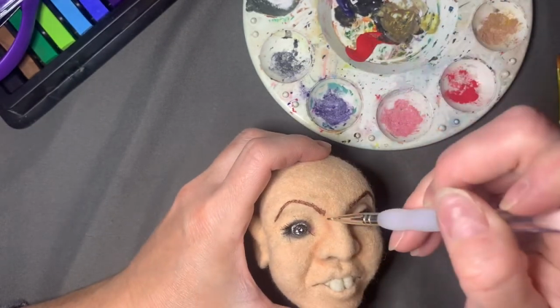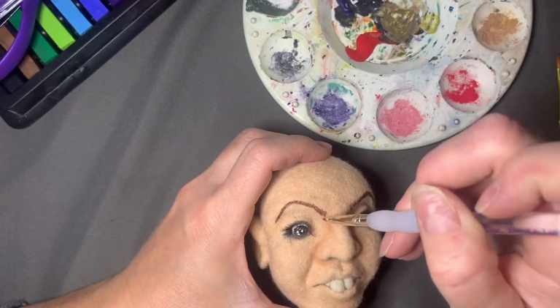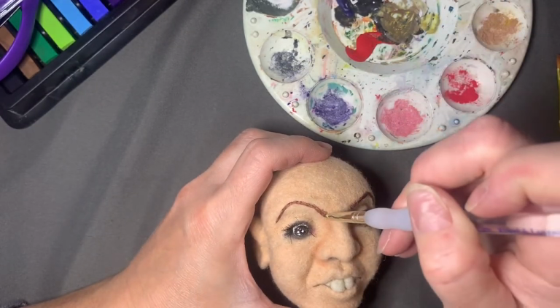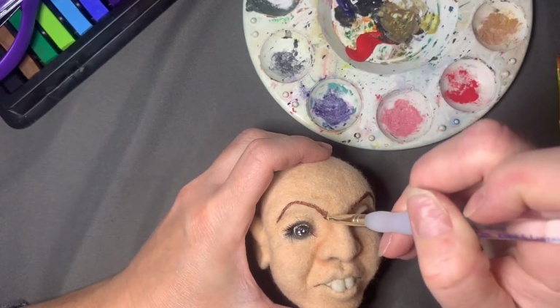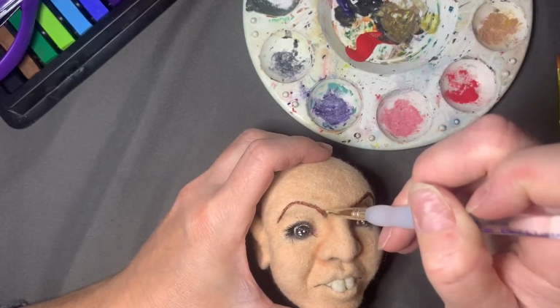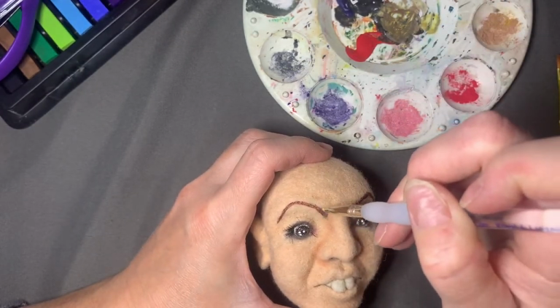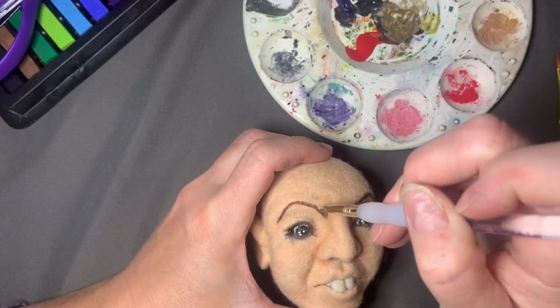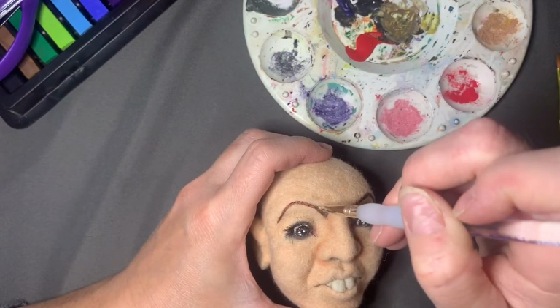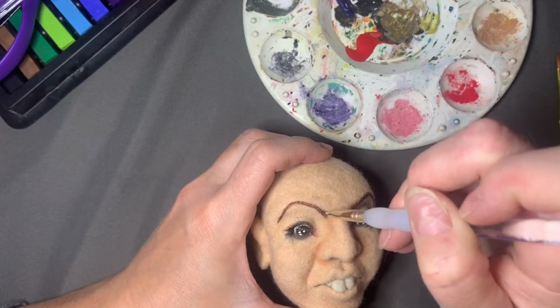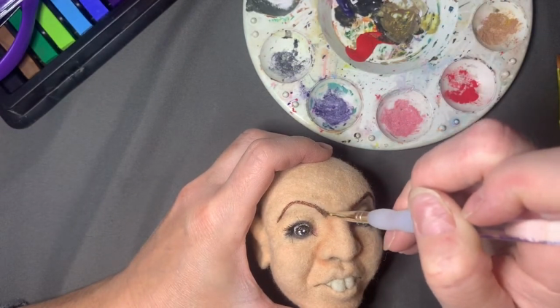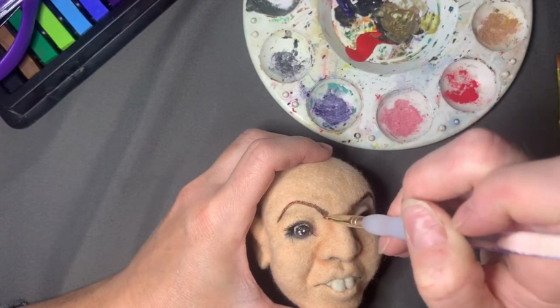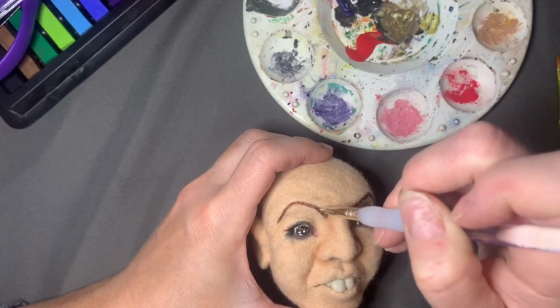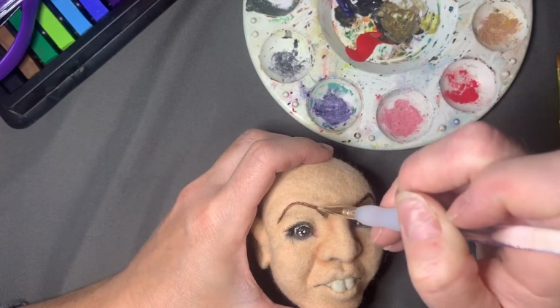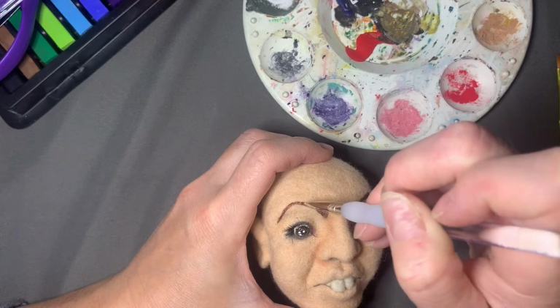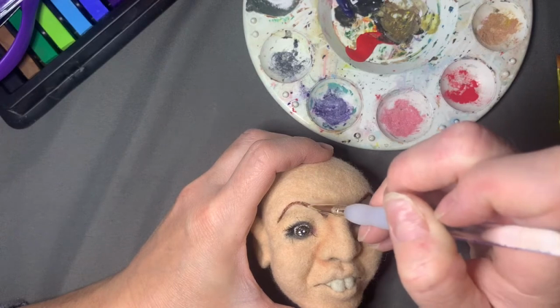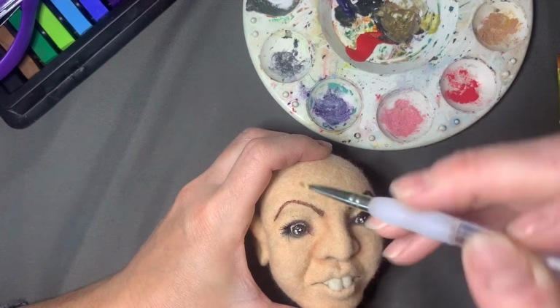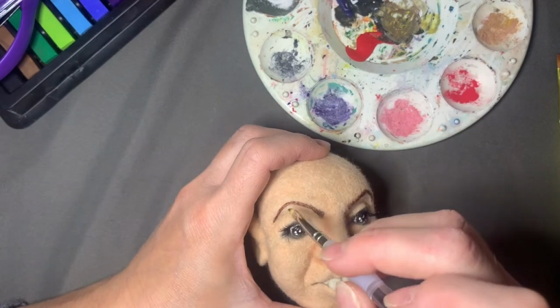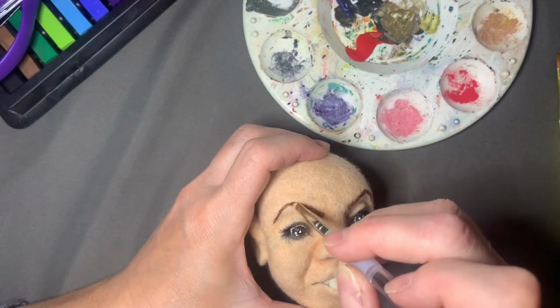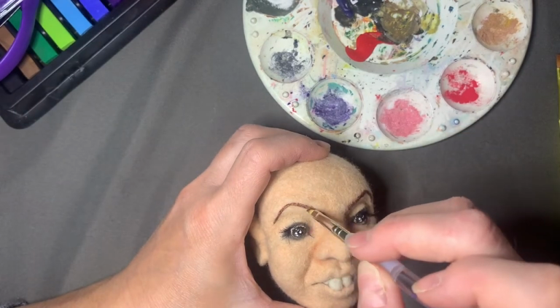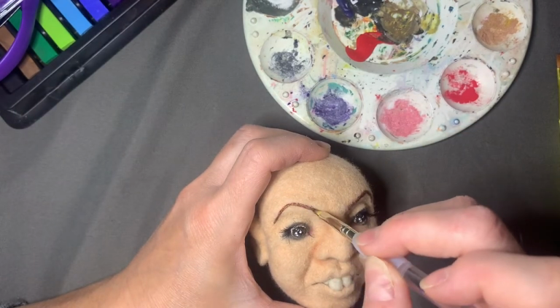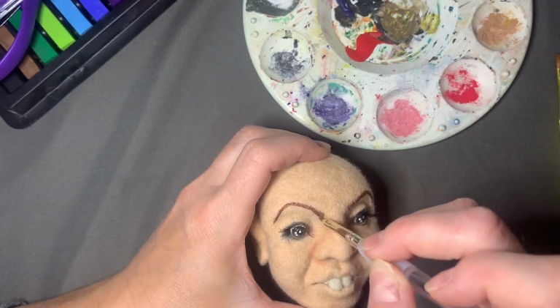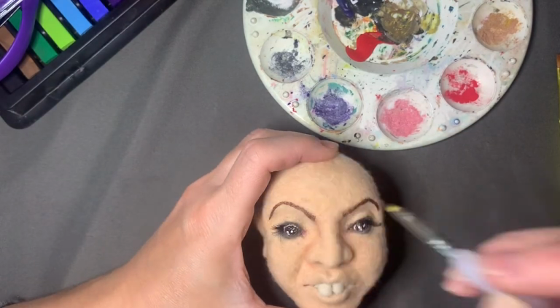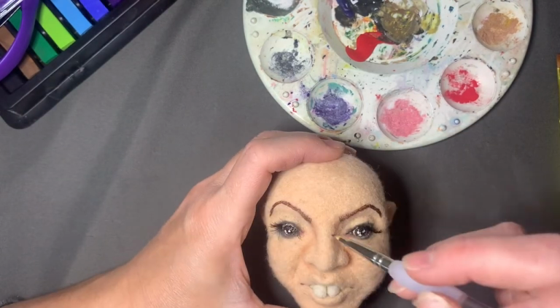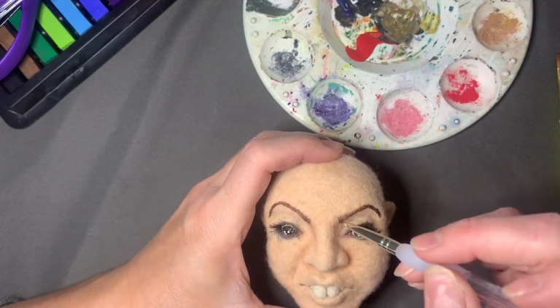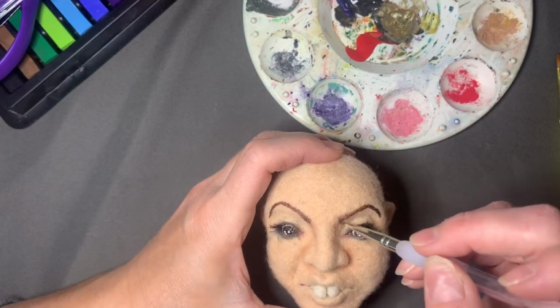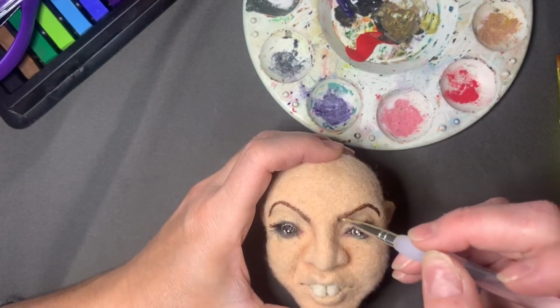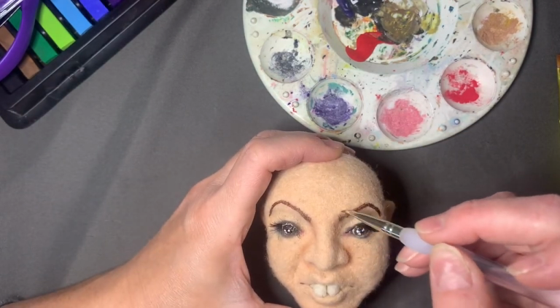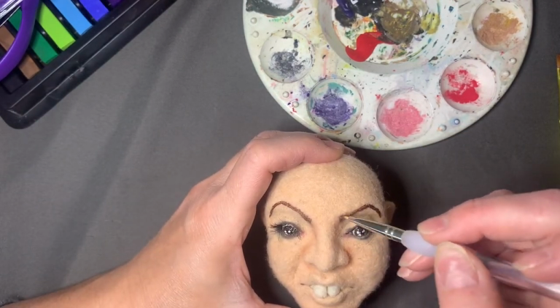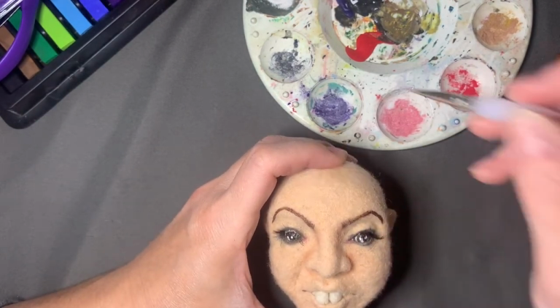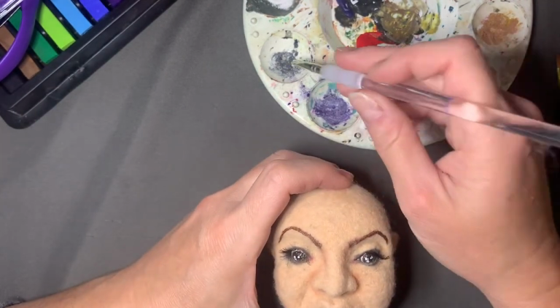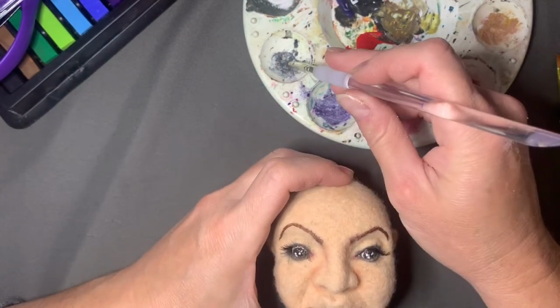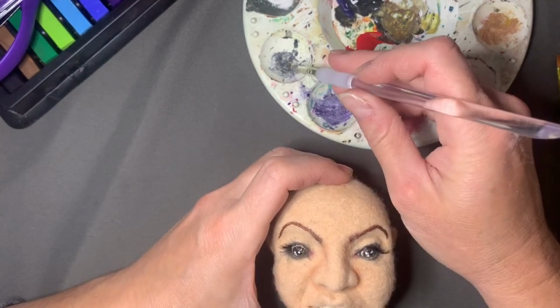There's a little pink in the corners of the eyes, and now I'm darkening up the eyebrows a little bit.